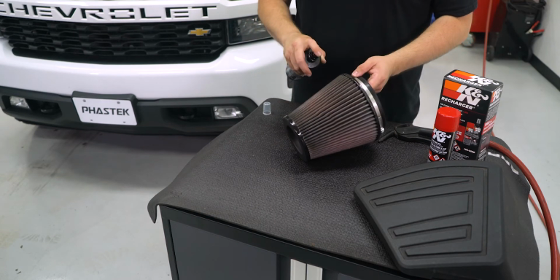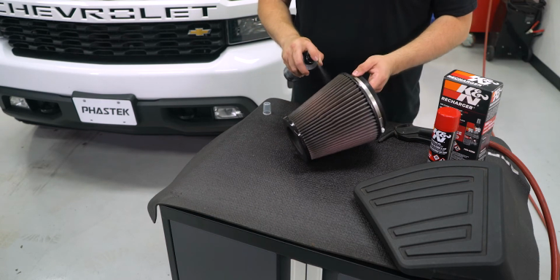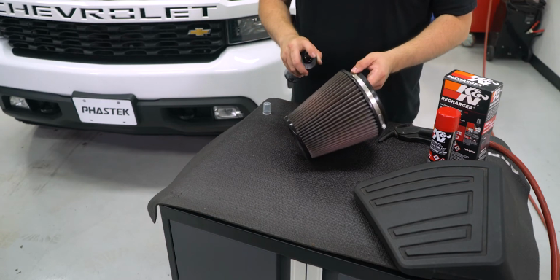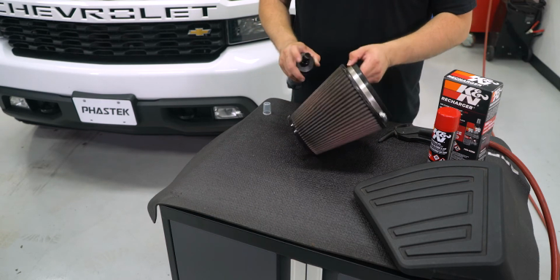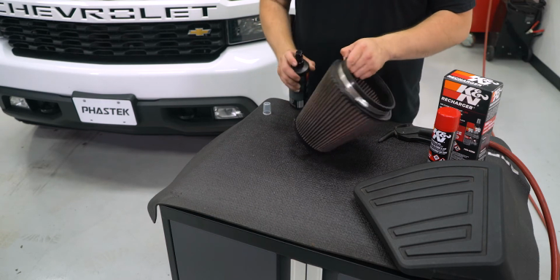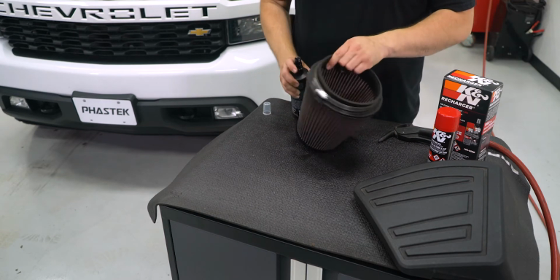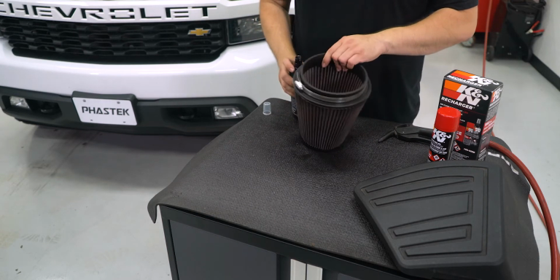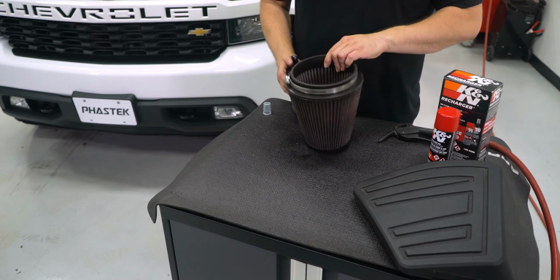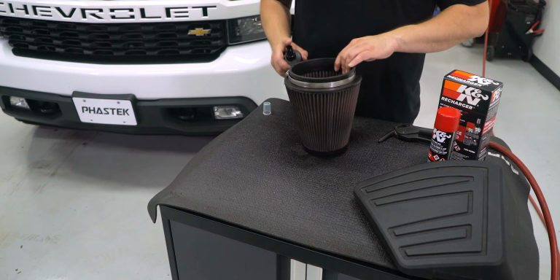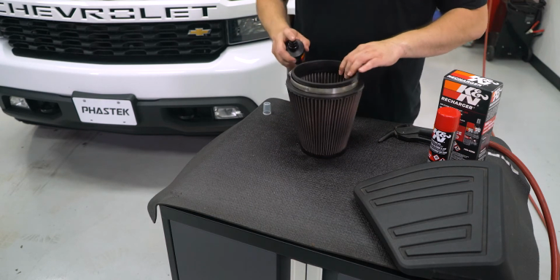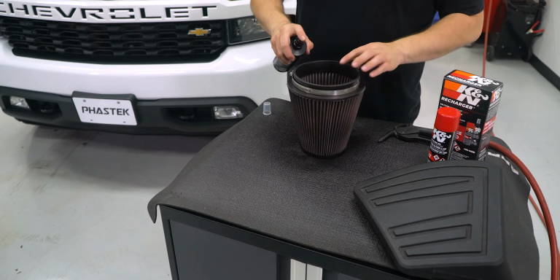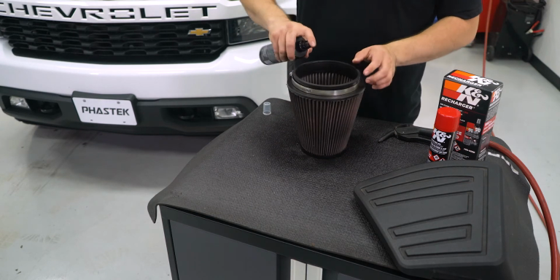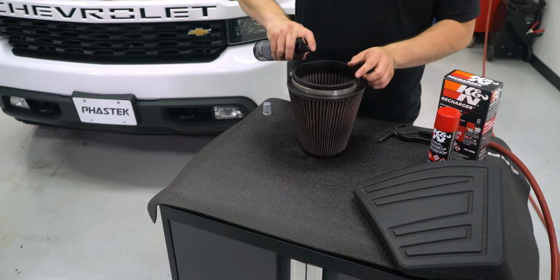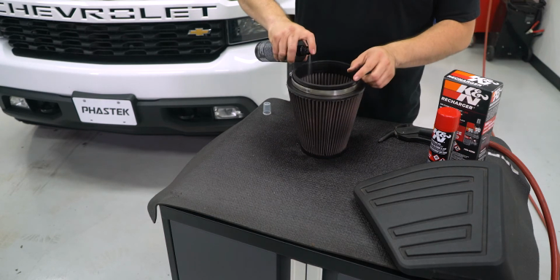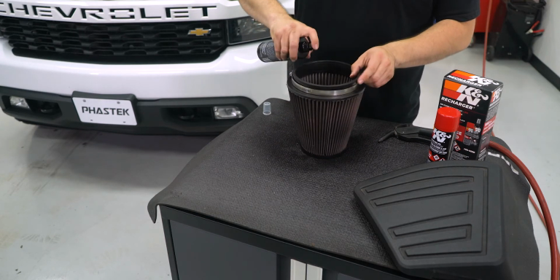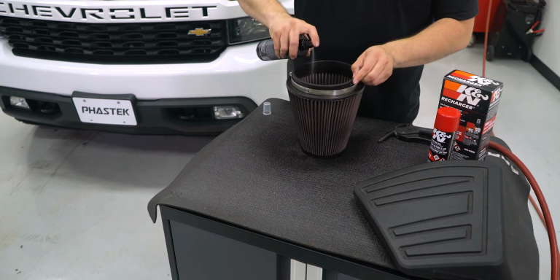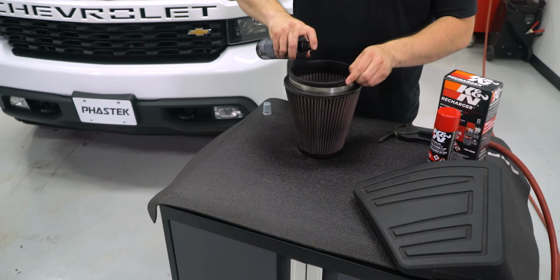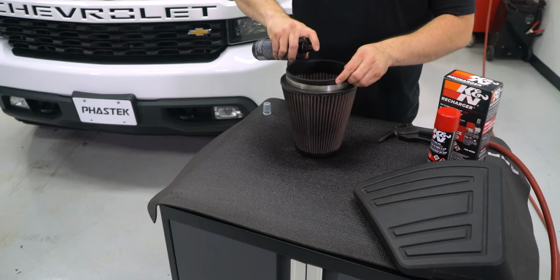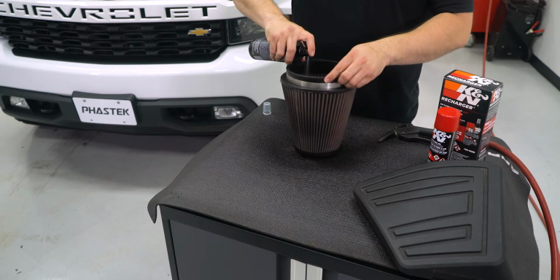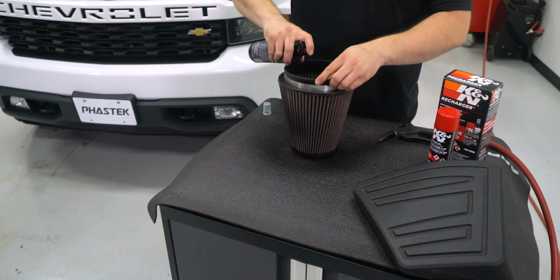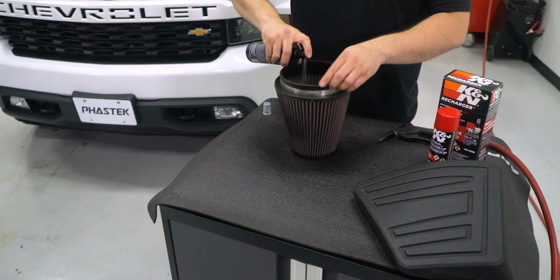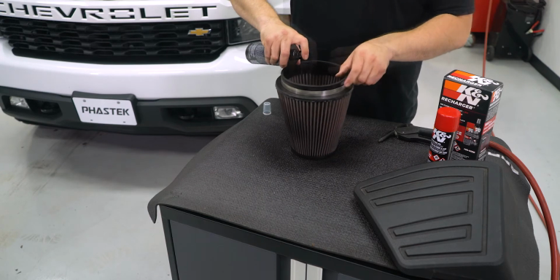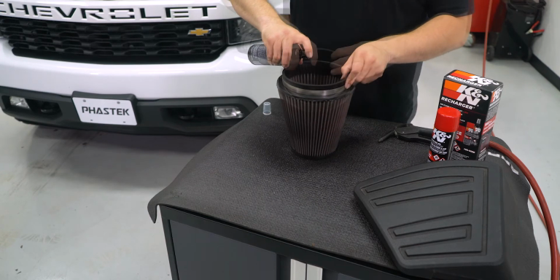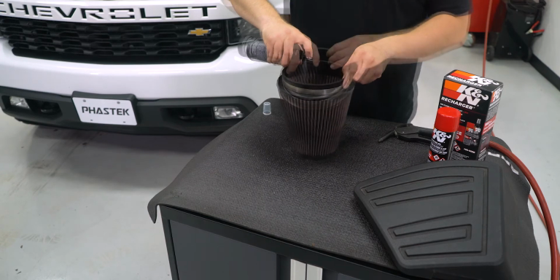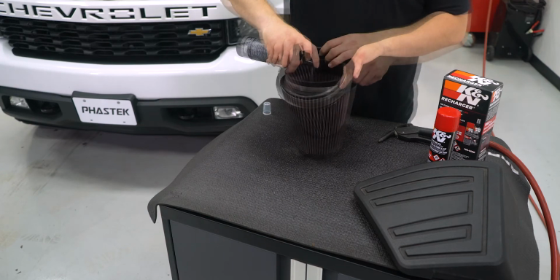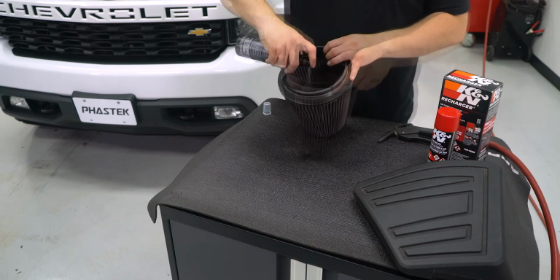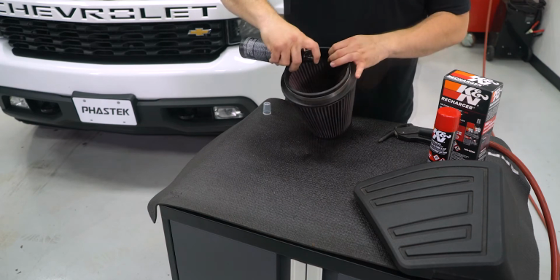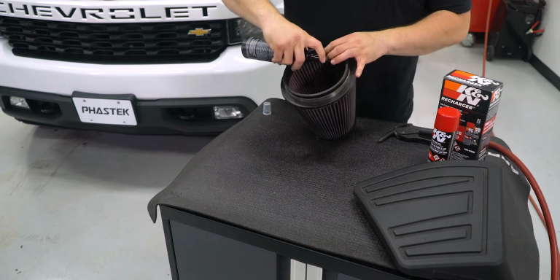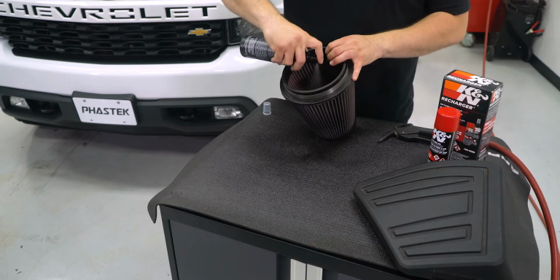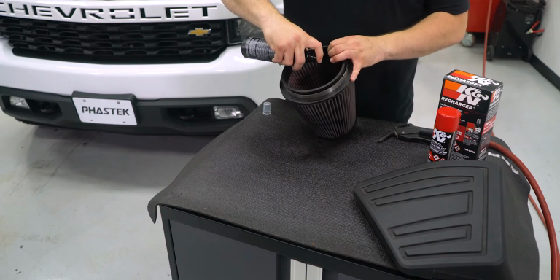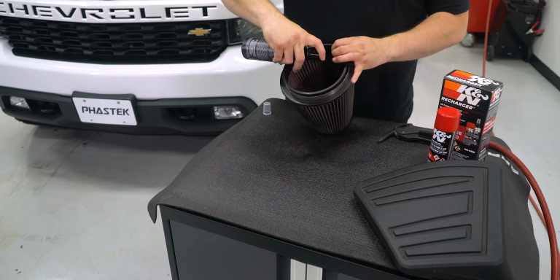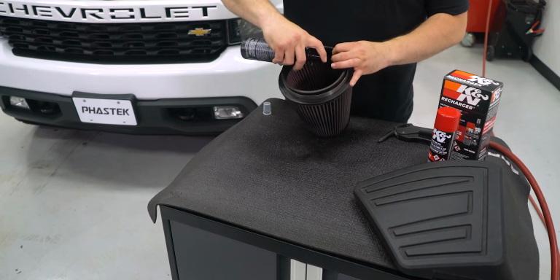Spray the inside of the filter as well. This will help break up the grime on that side of the filter element.